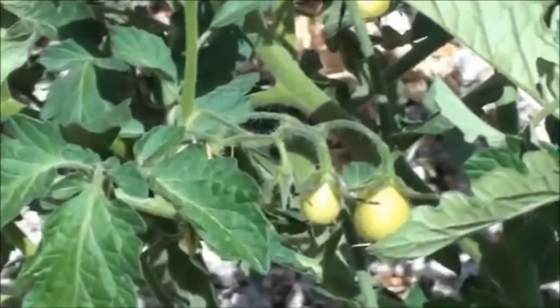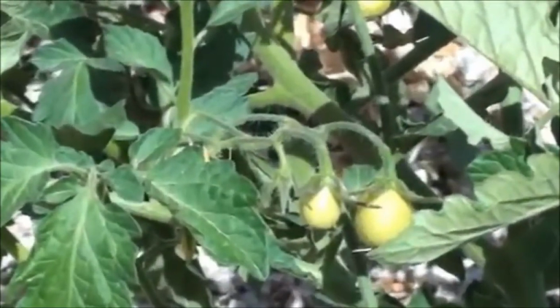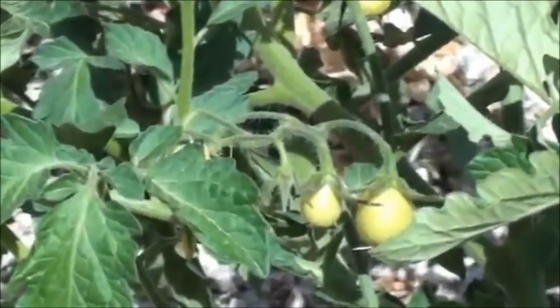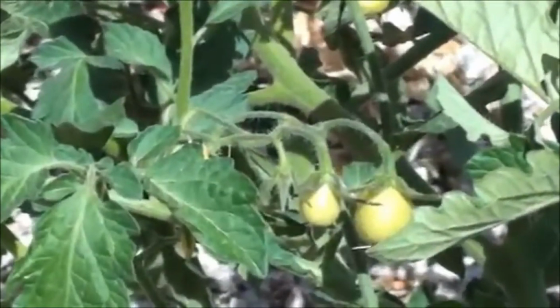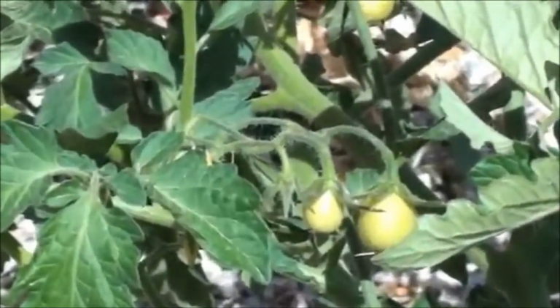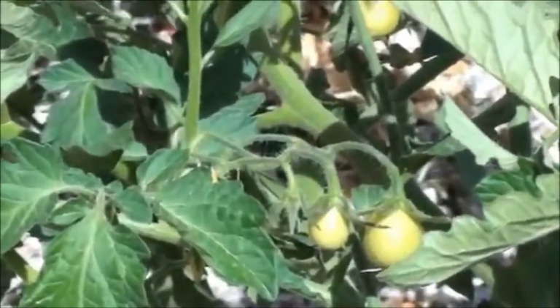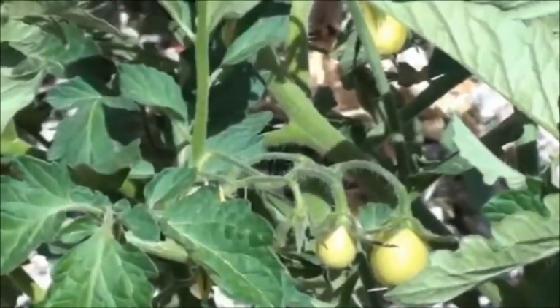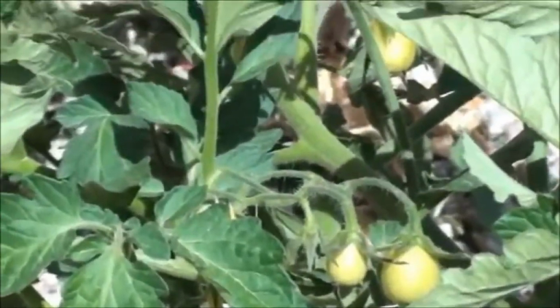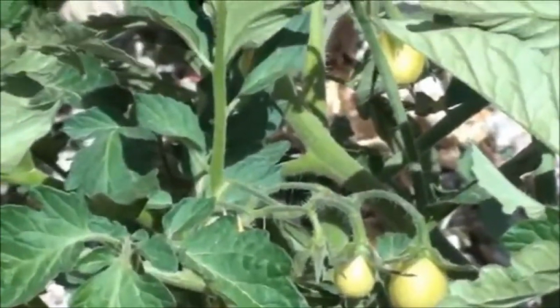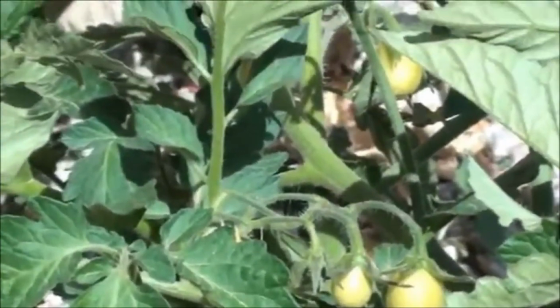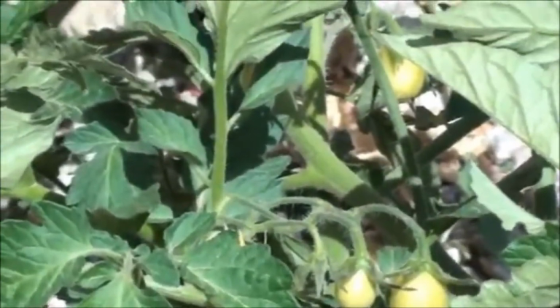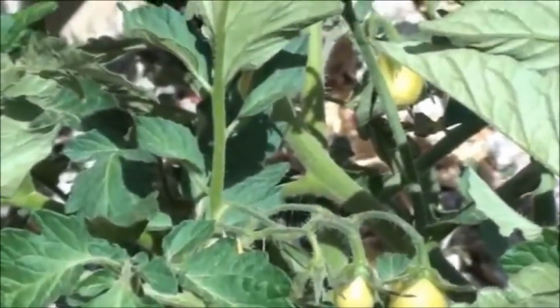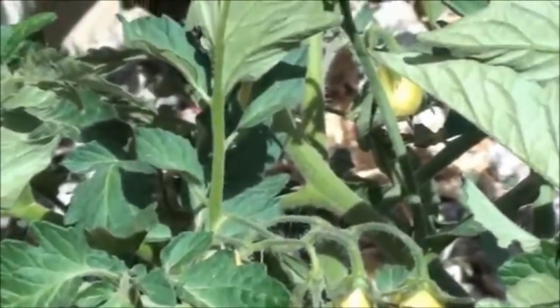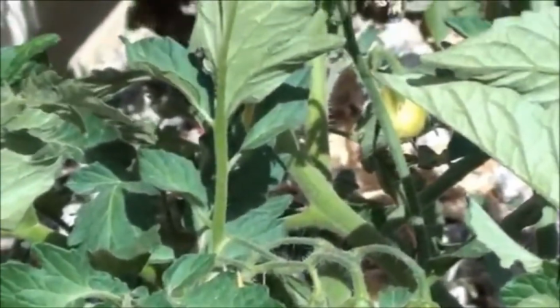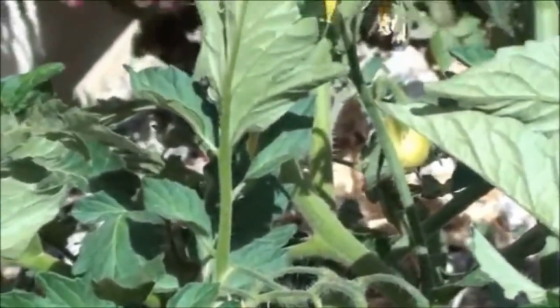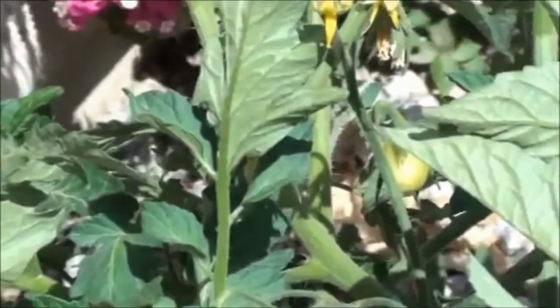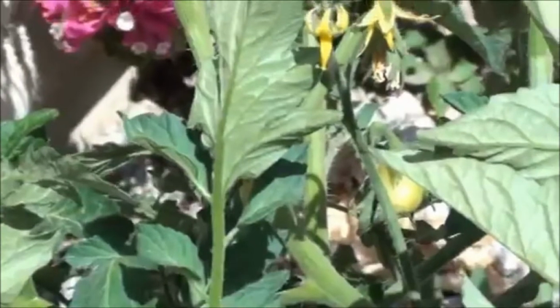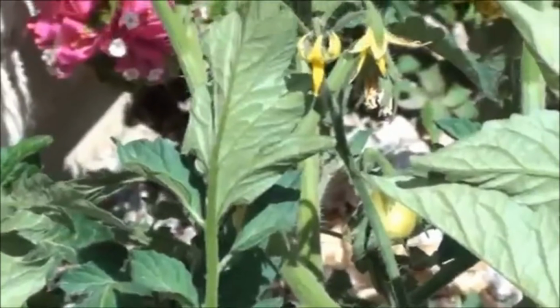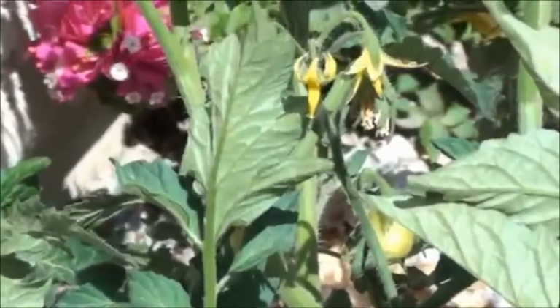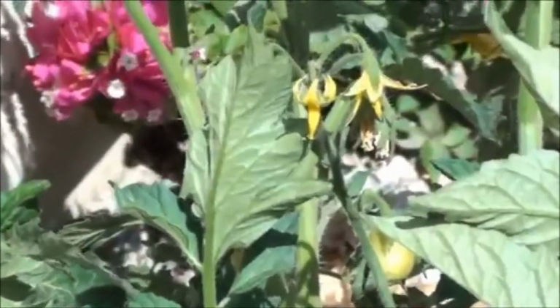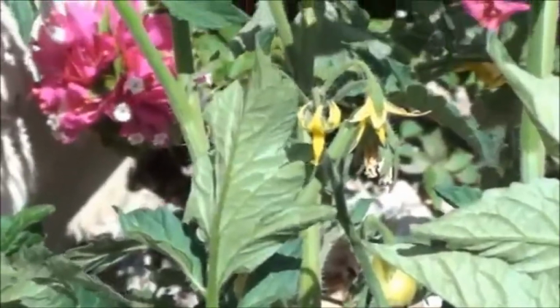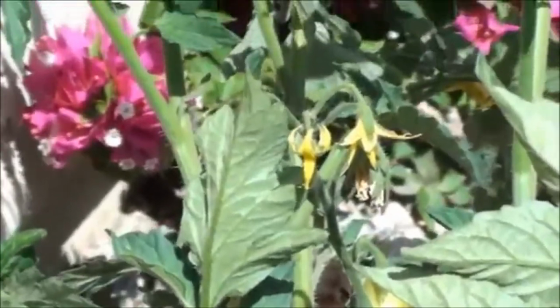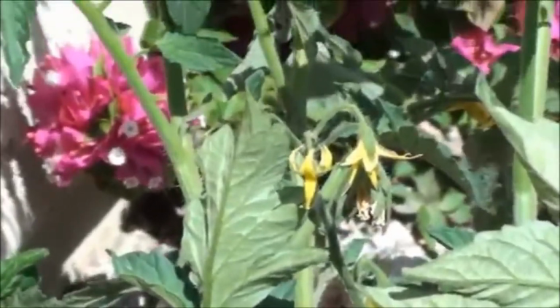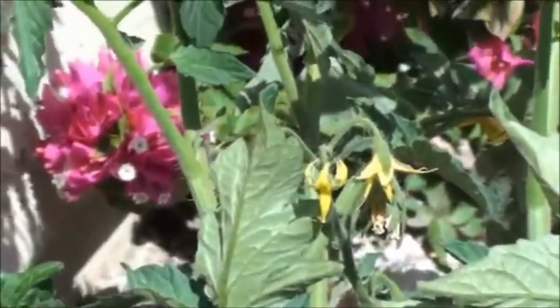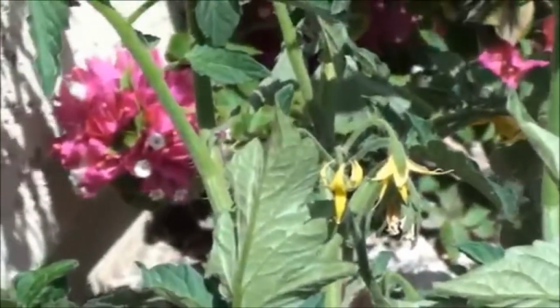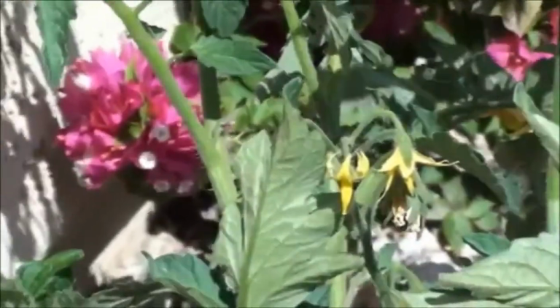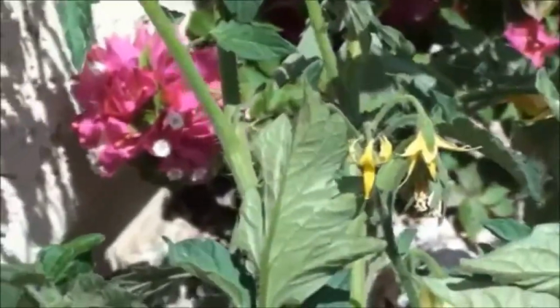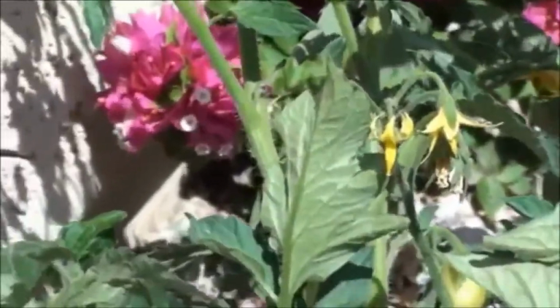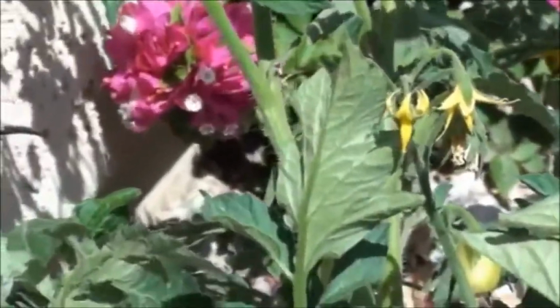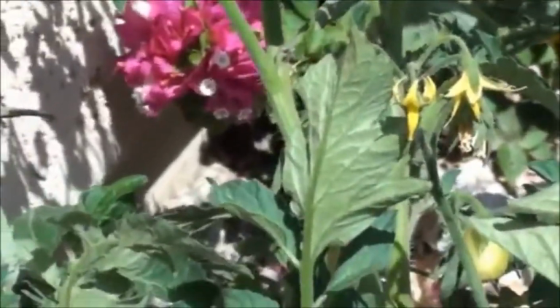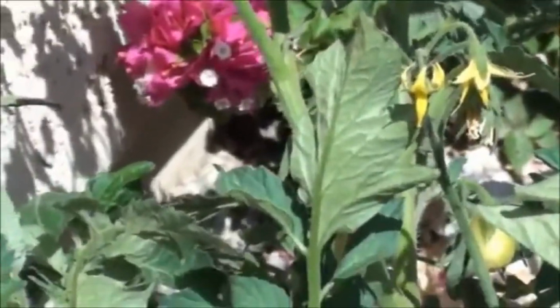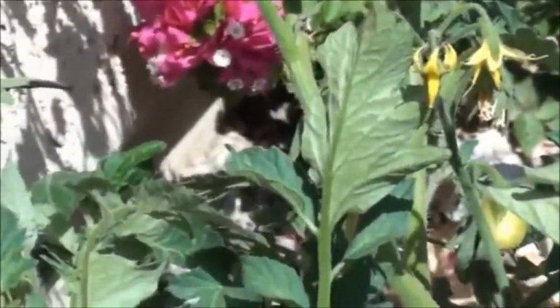I'm not sure what variety it is. It sure likes it right here.